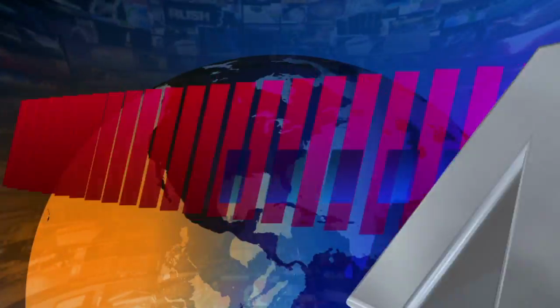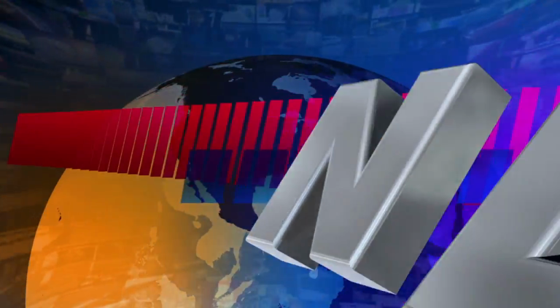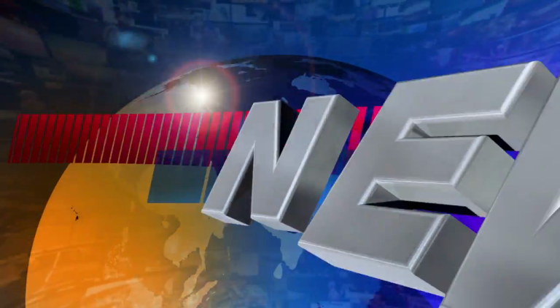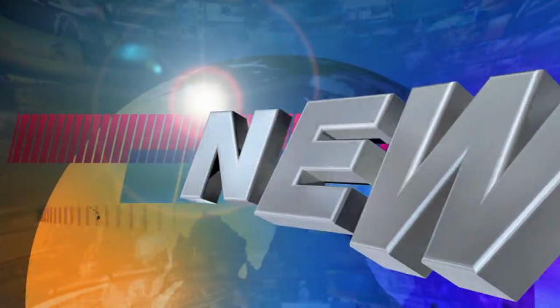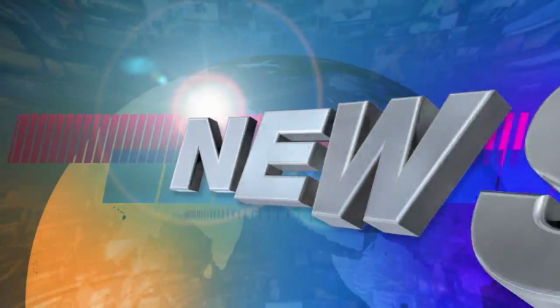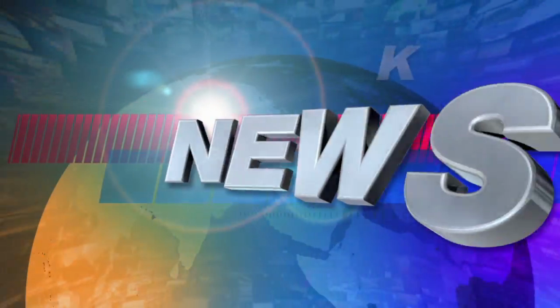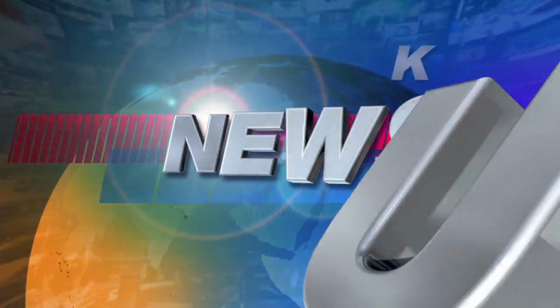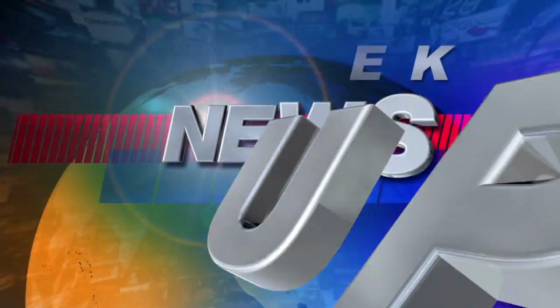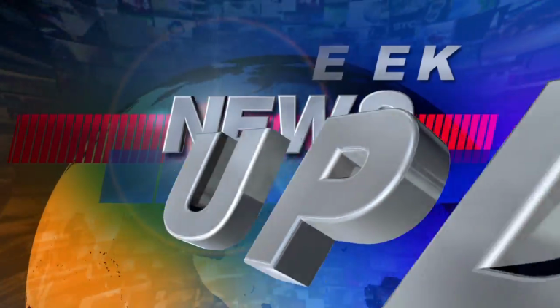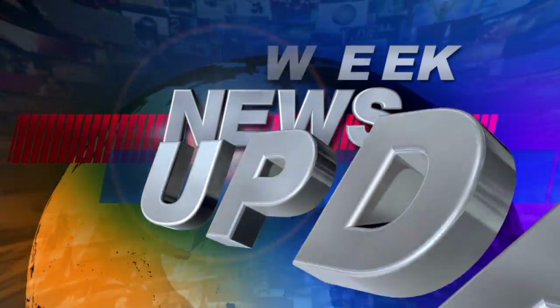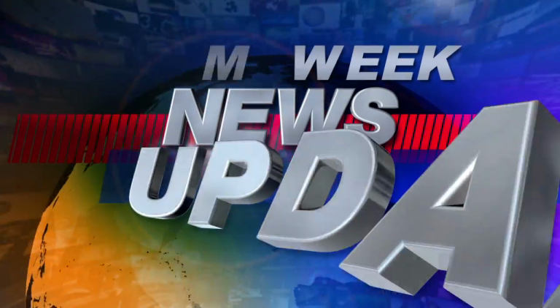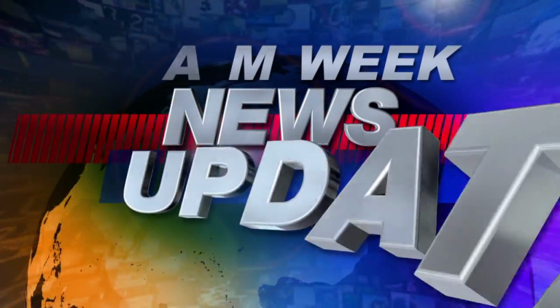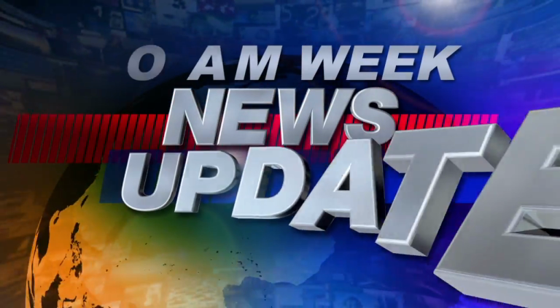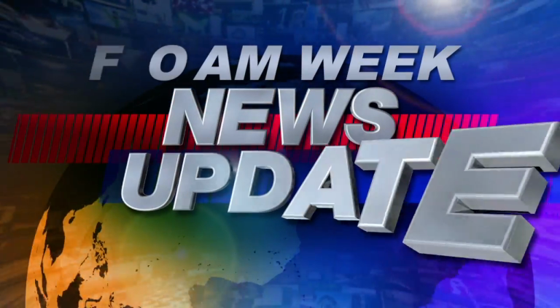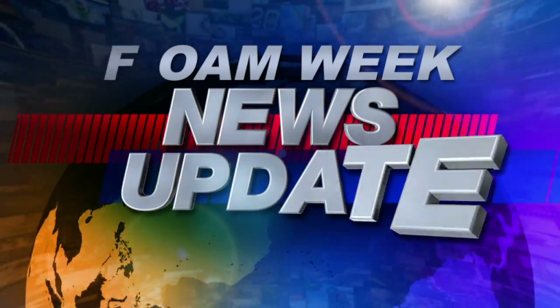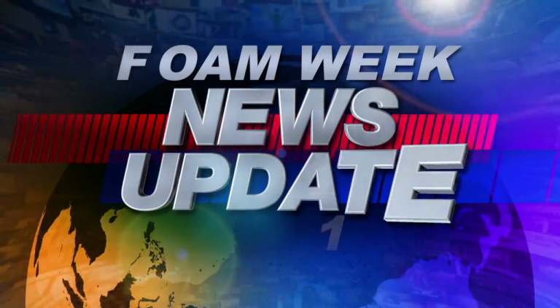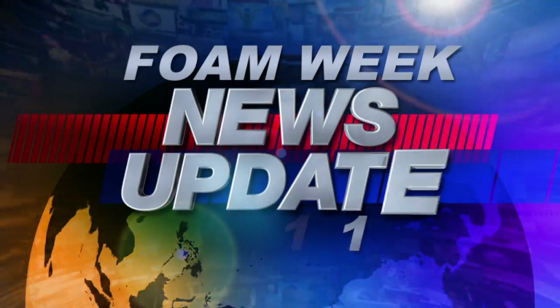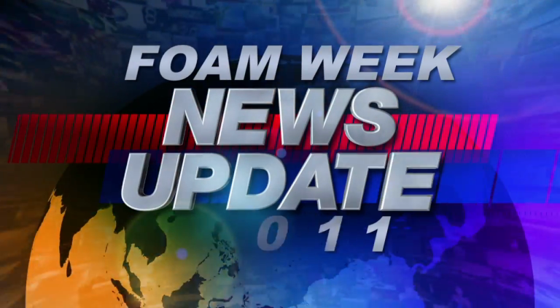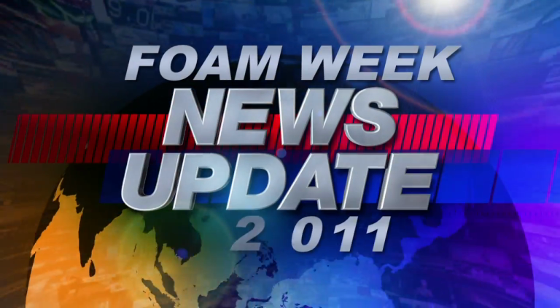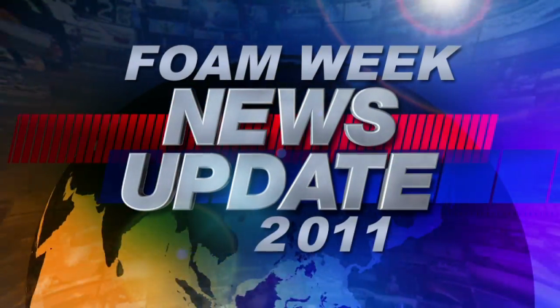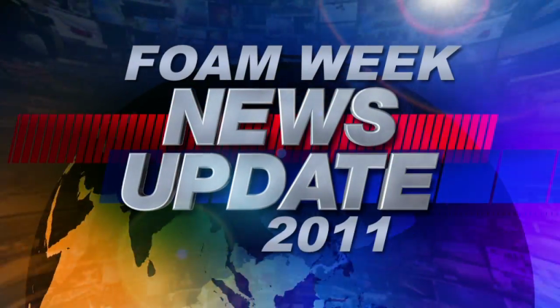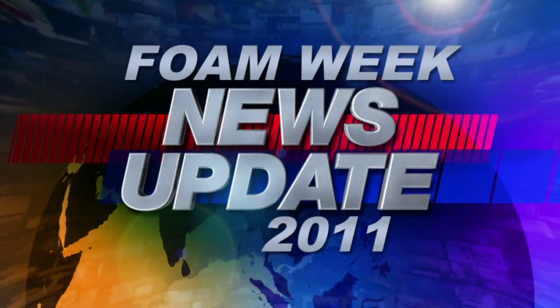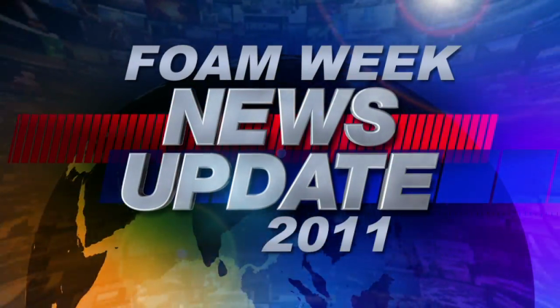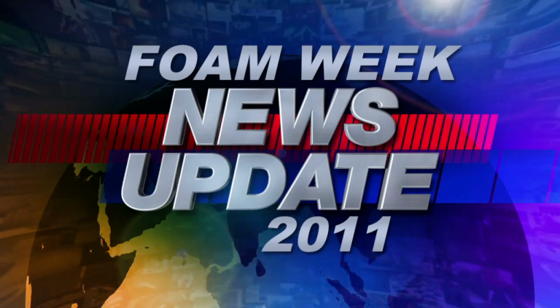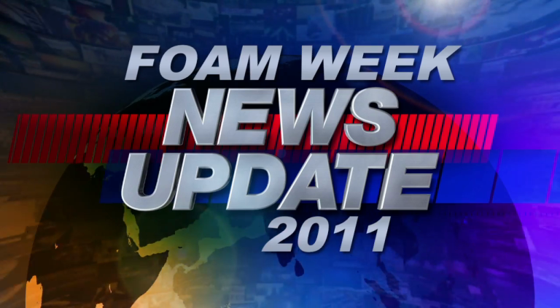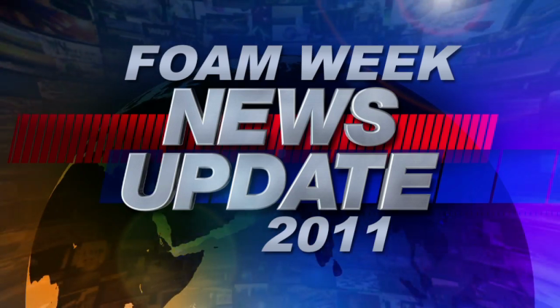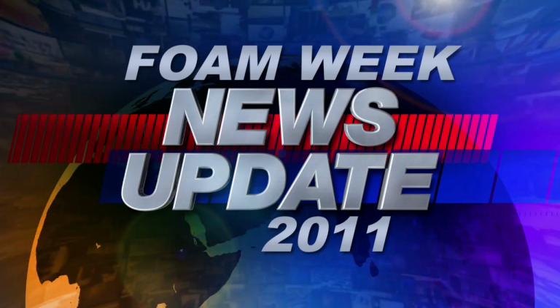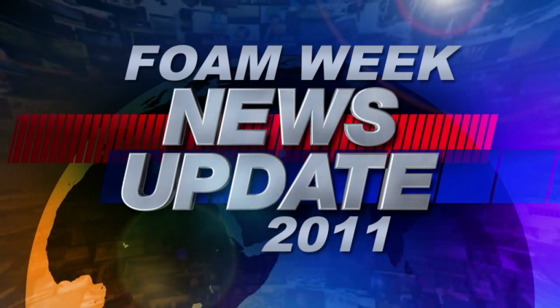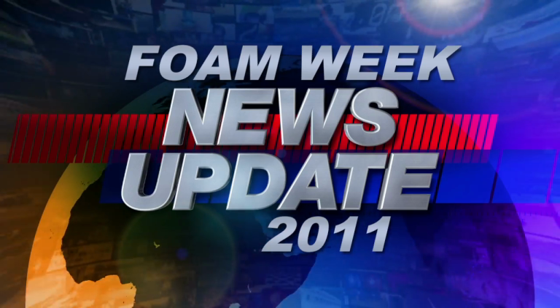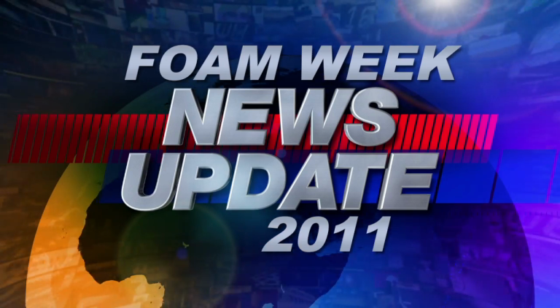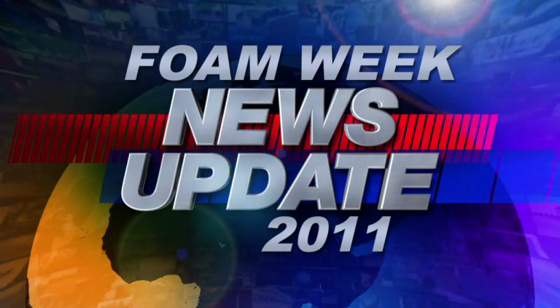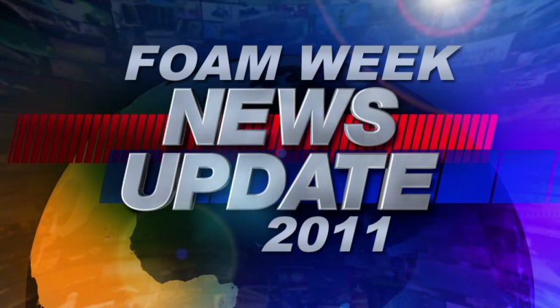Welcome to Foam Week TV, hosted by SprayFoam.com. This is Heather Westrell with this week's spray foam news from around the world.